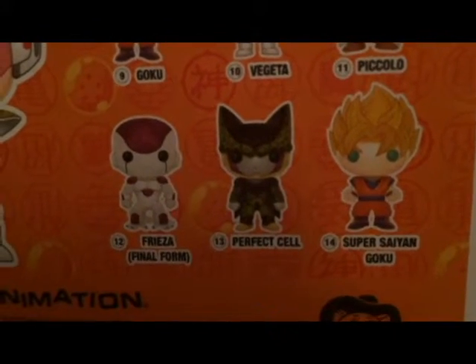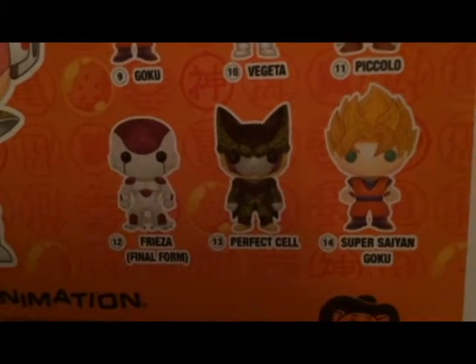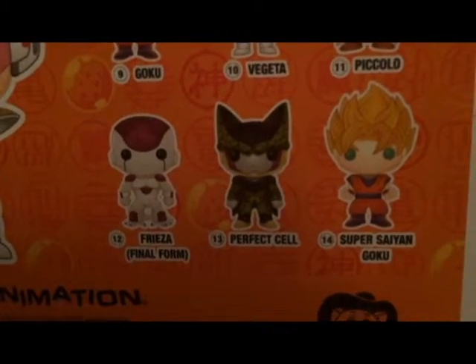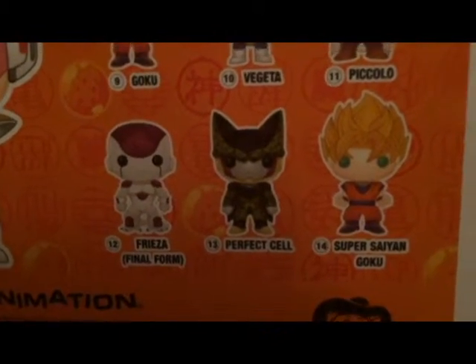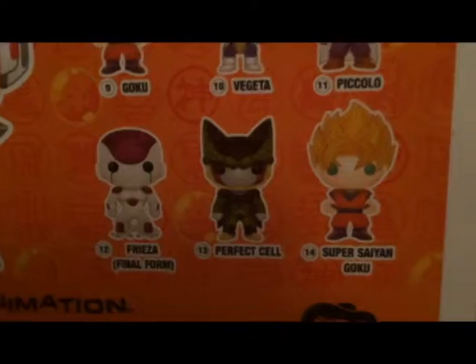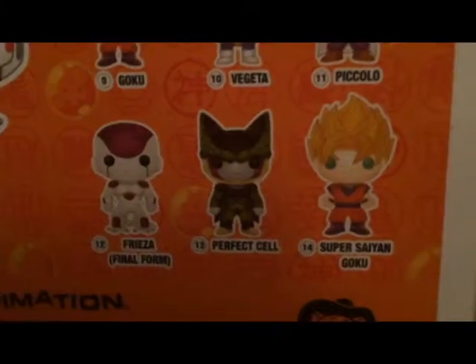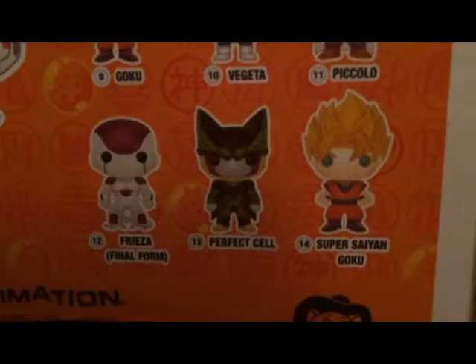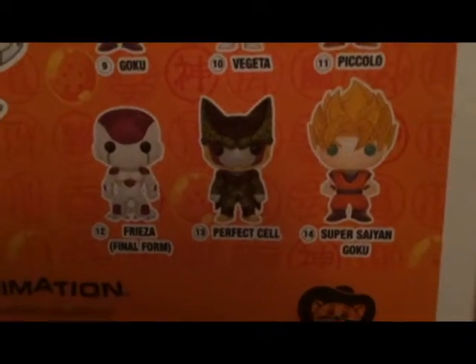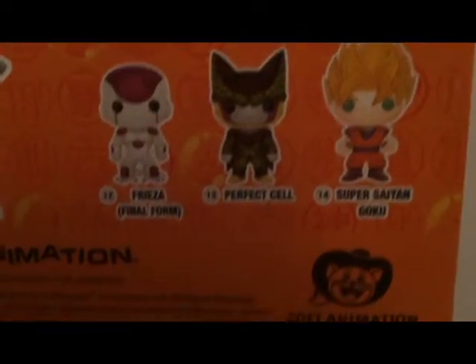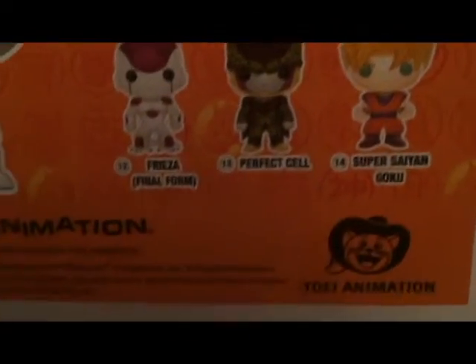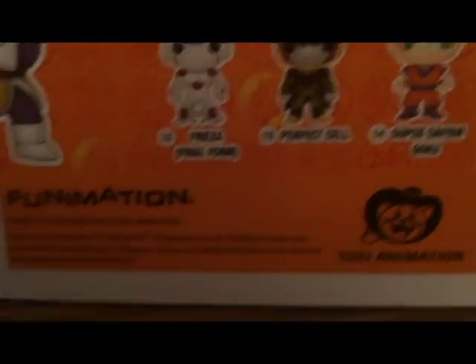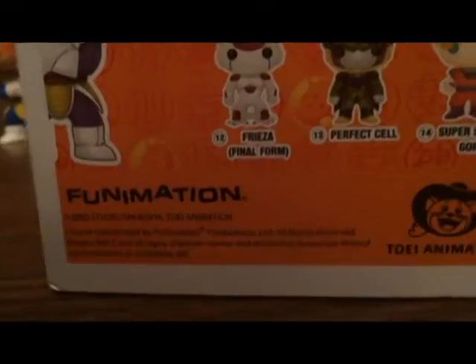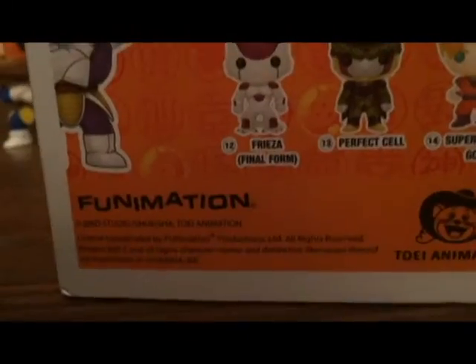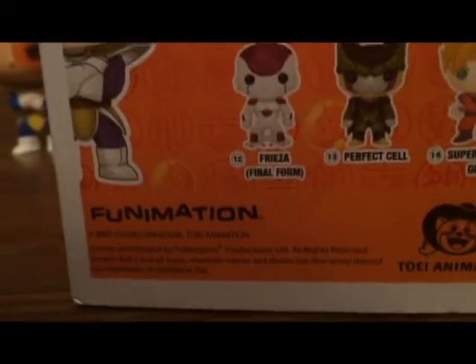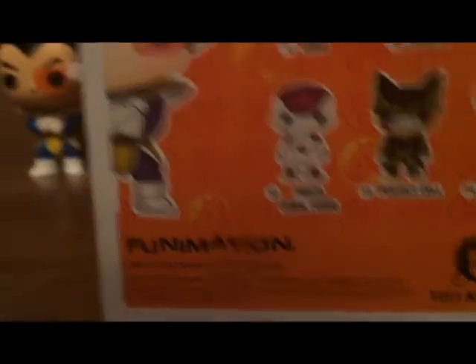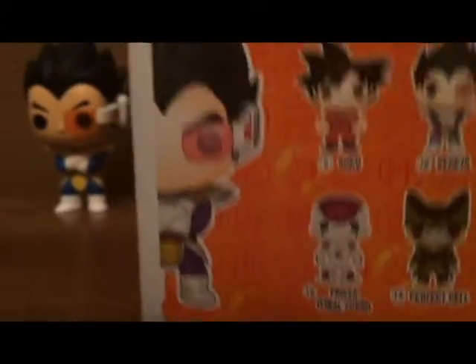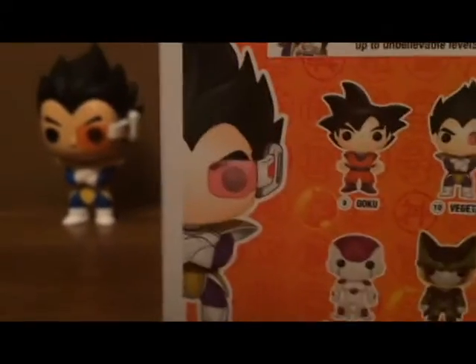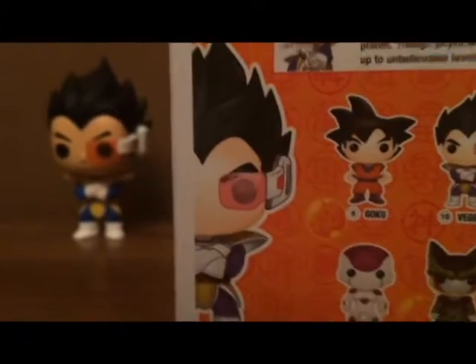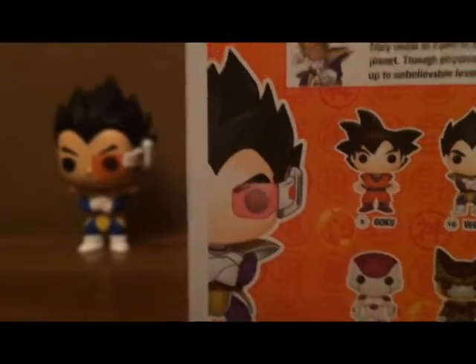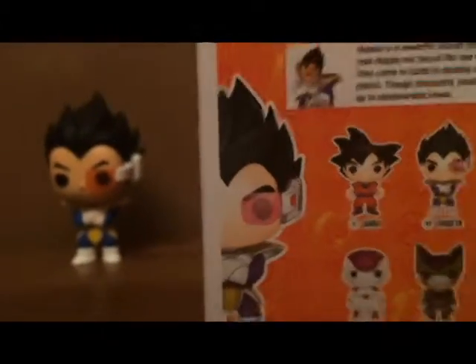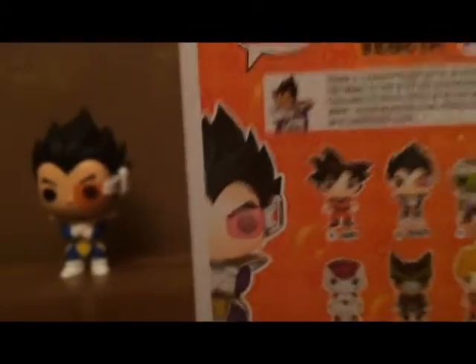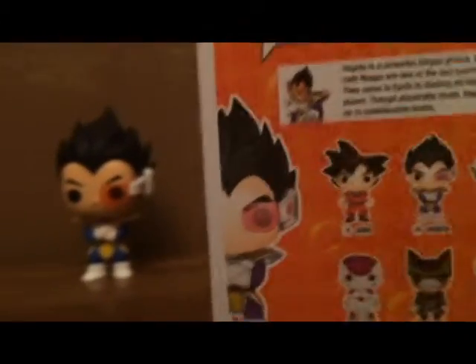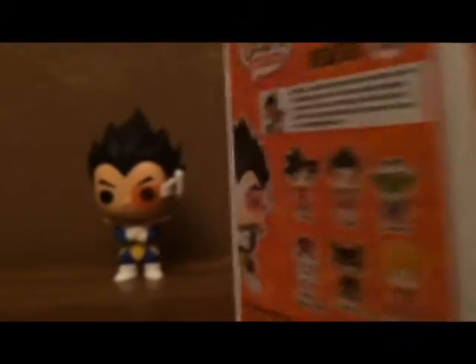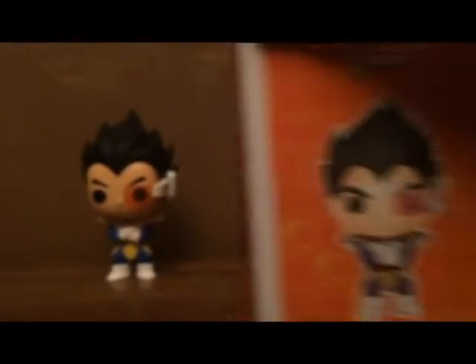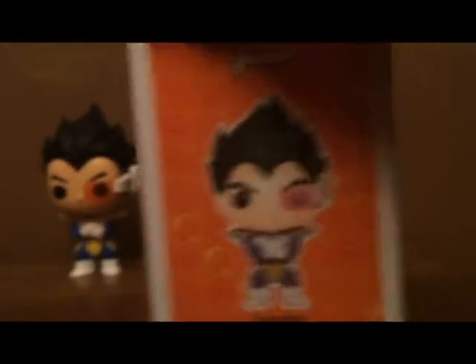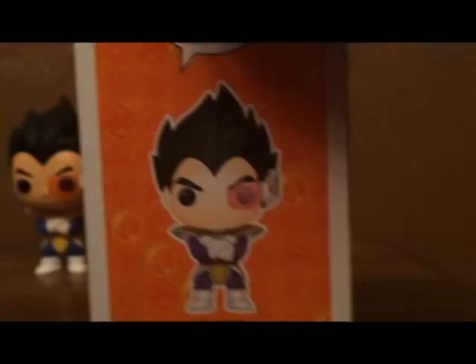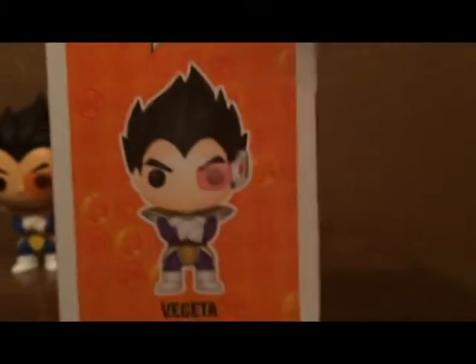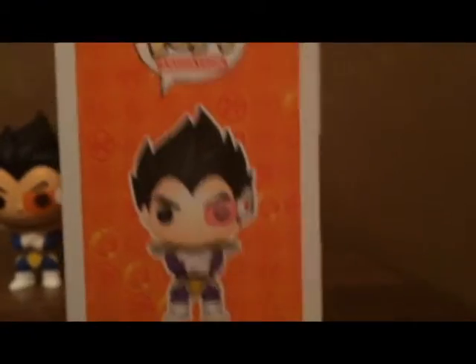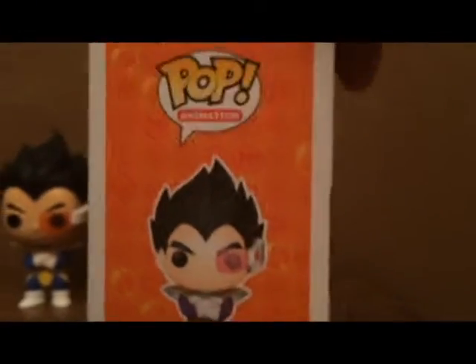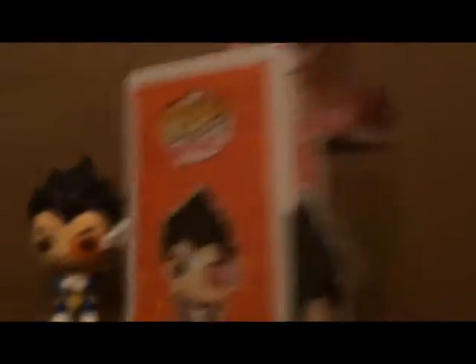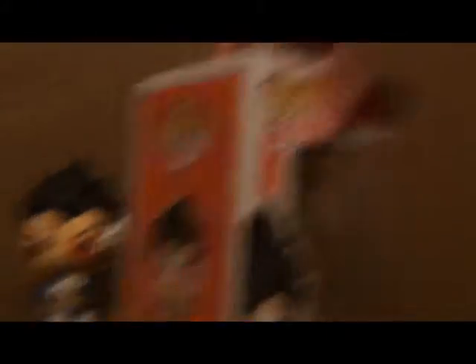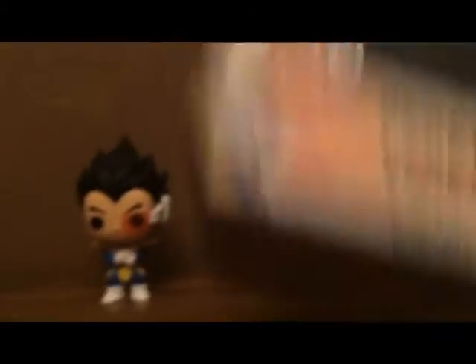Final Form Frieza, sorry. Perfect Cell and Super Saiyan Gogeta. And then it's got the series and collector set info.